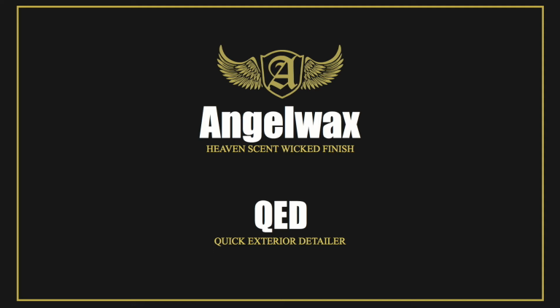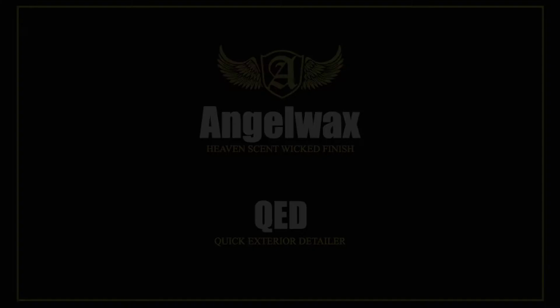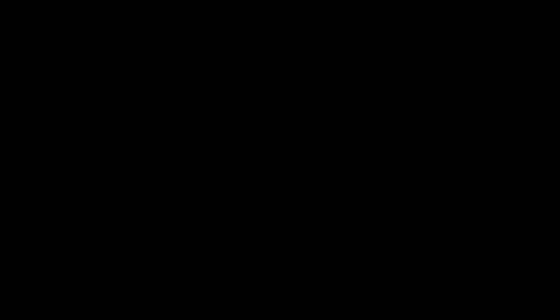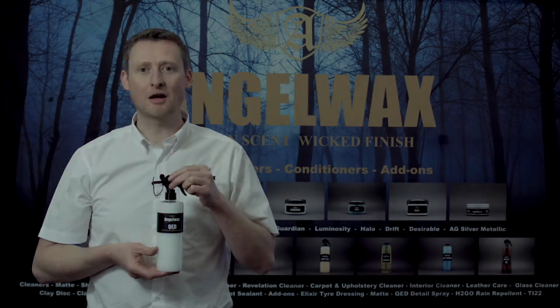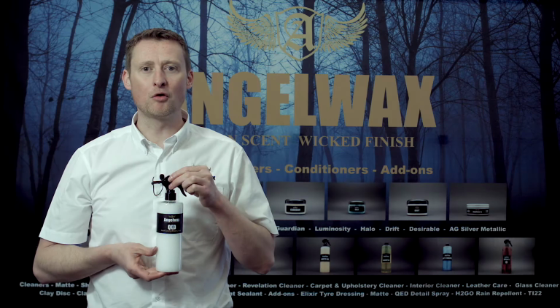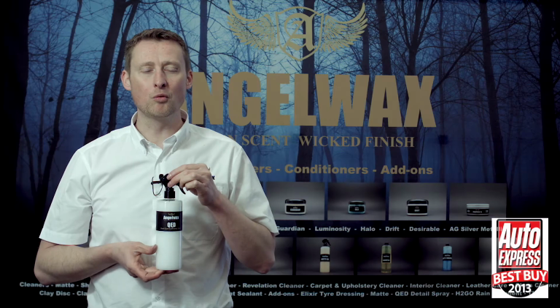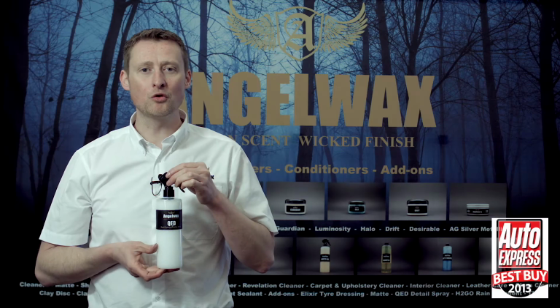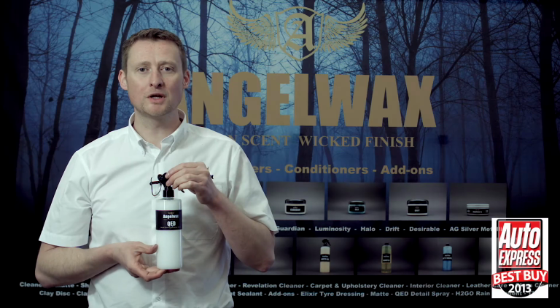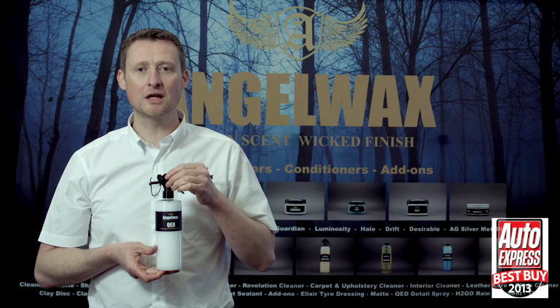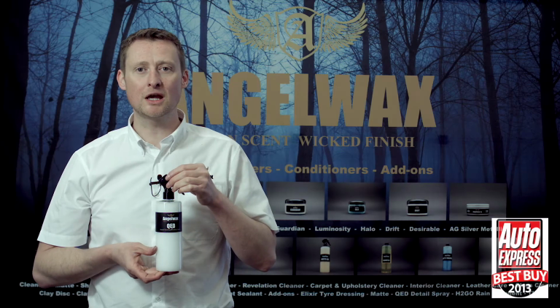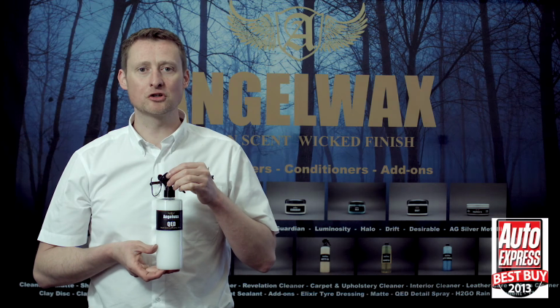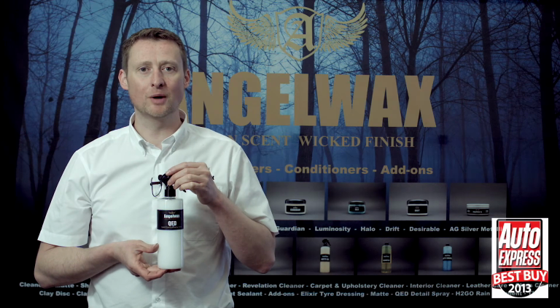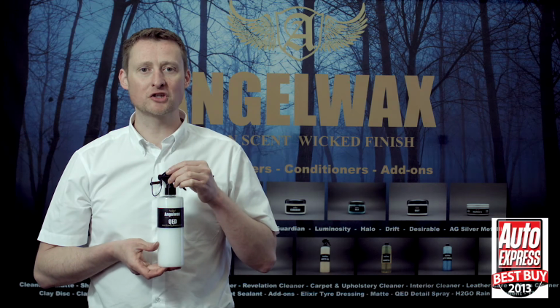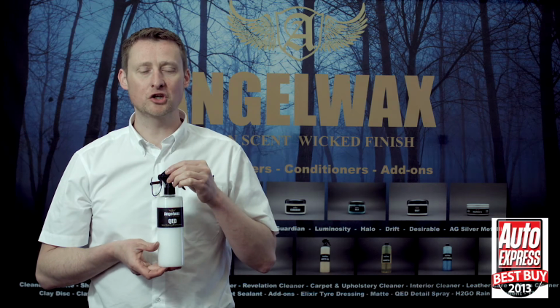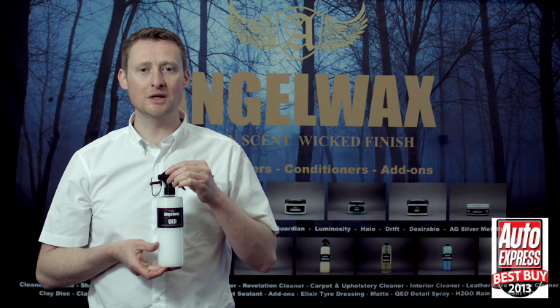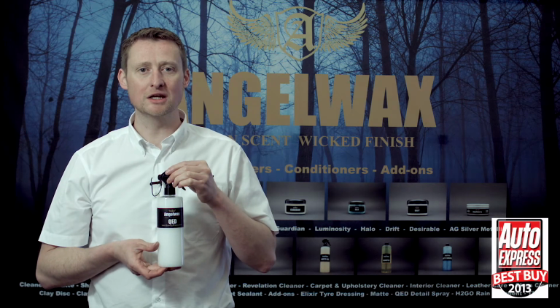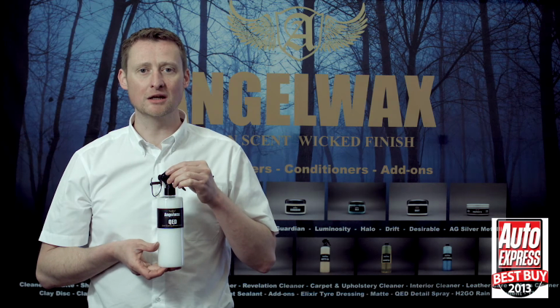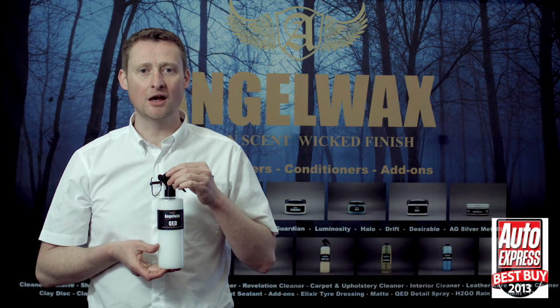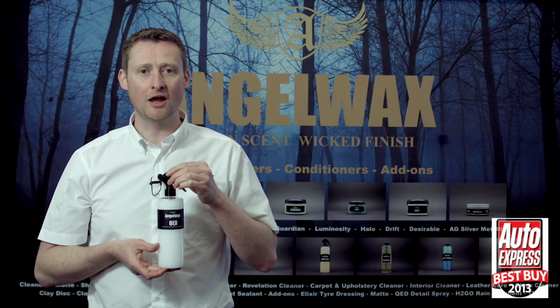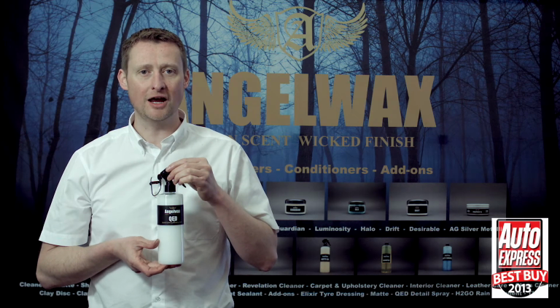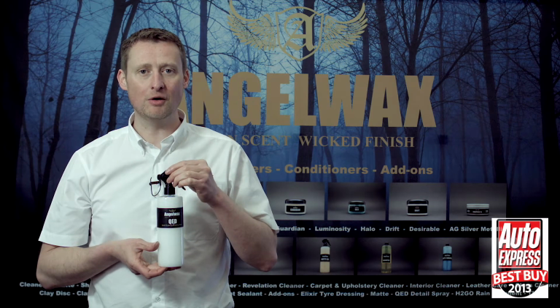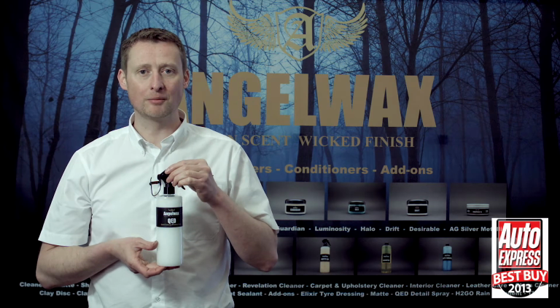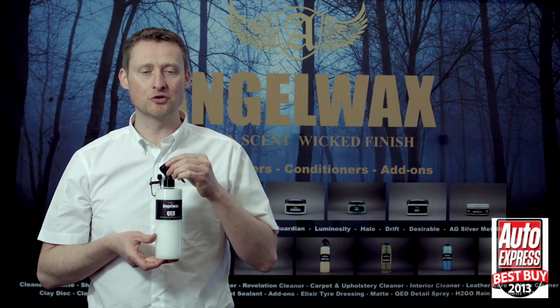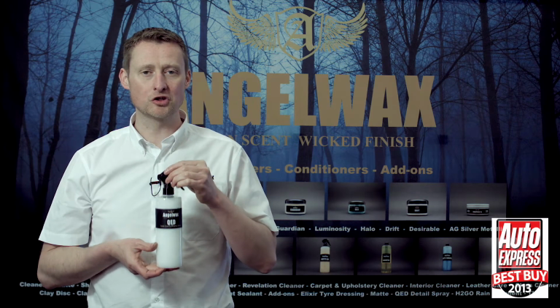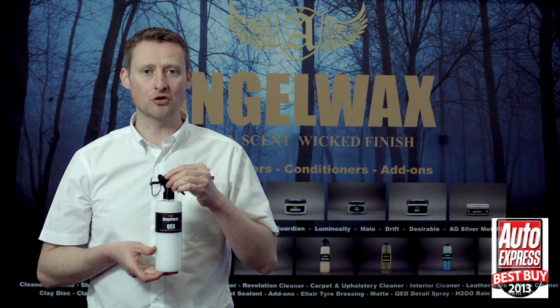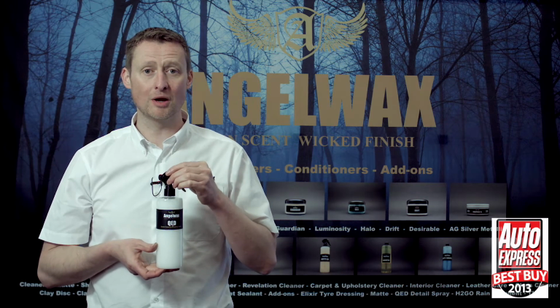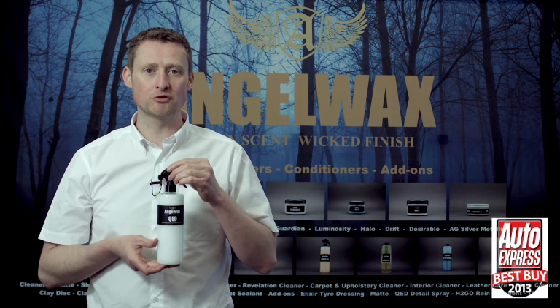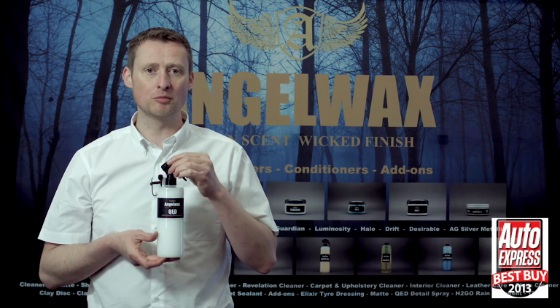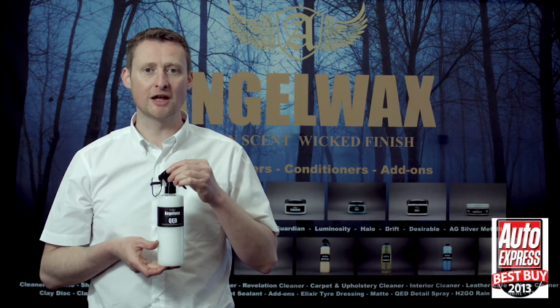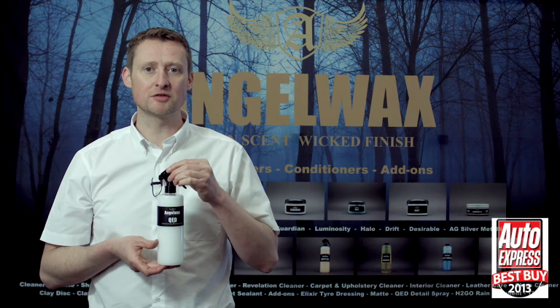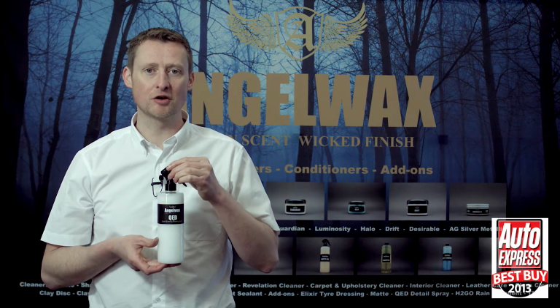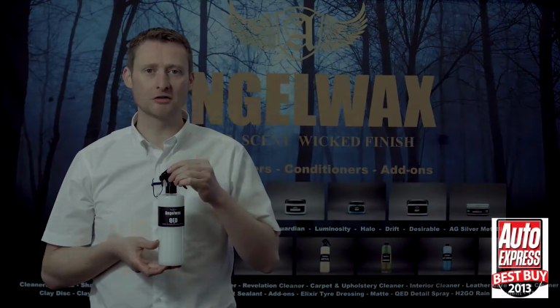This is our award-winning Angel Wax QED and now I'm going to show you how to apply this product.